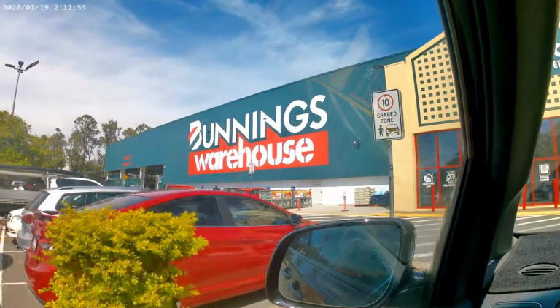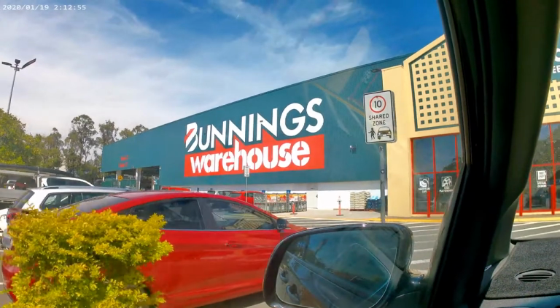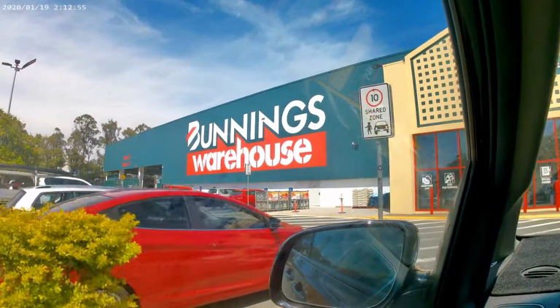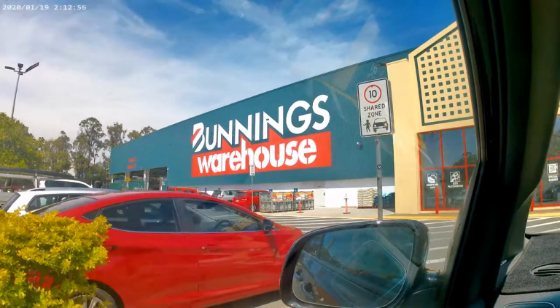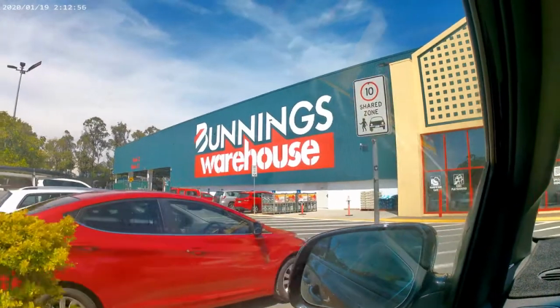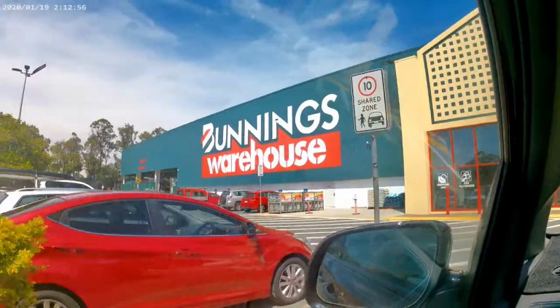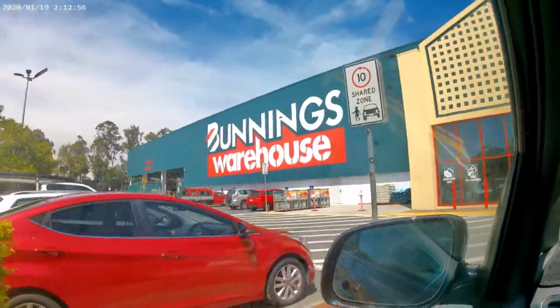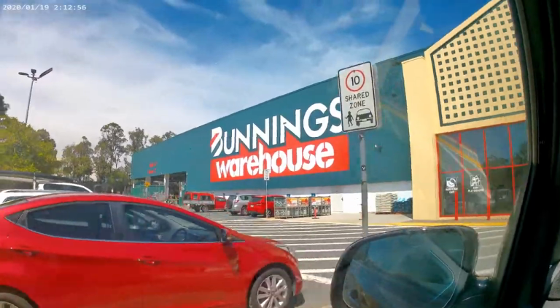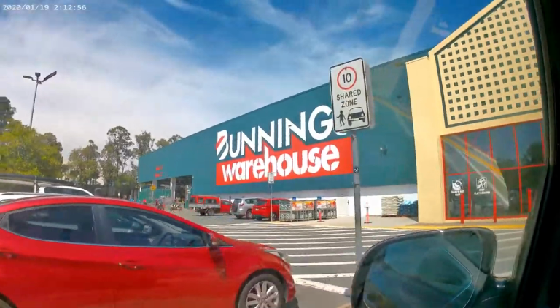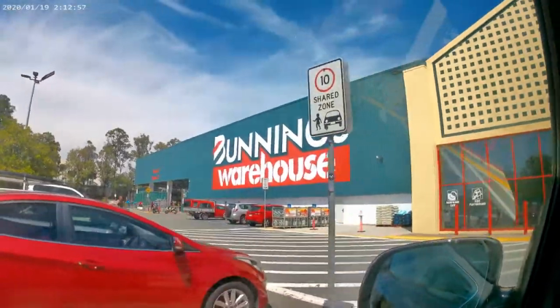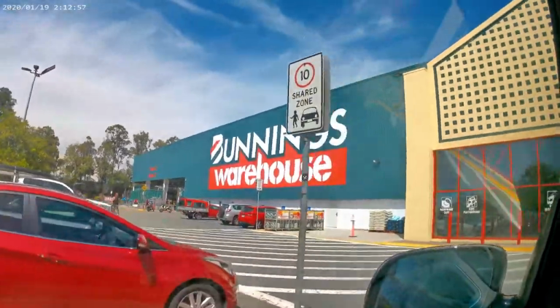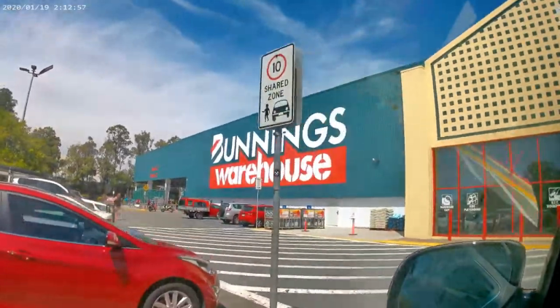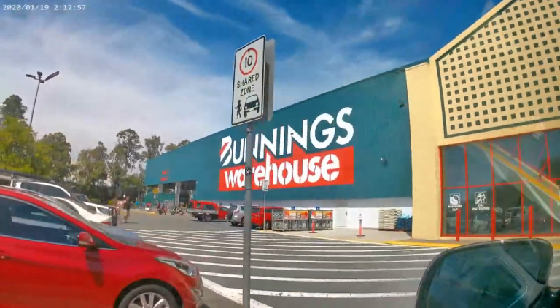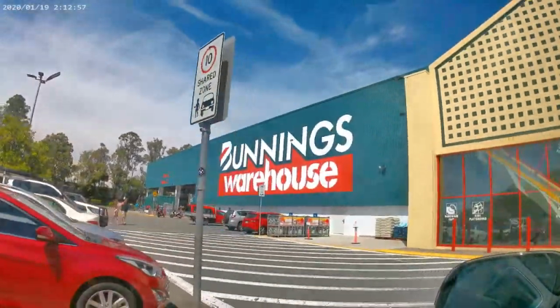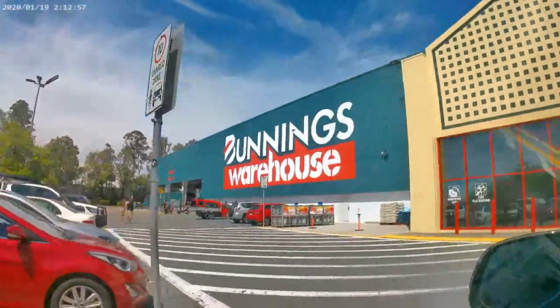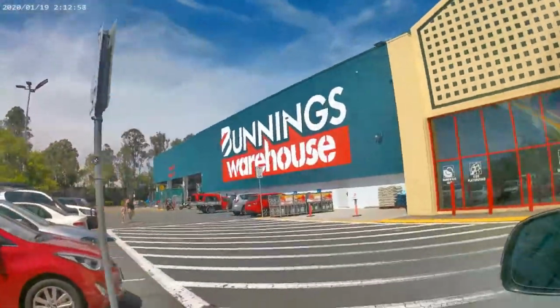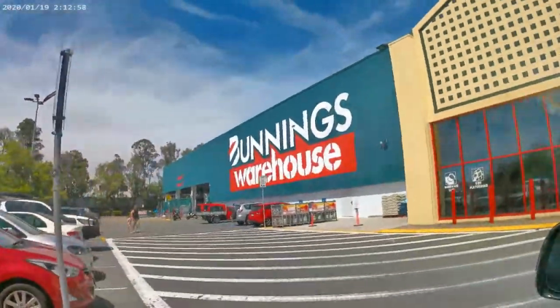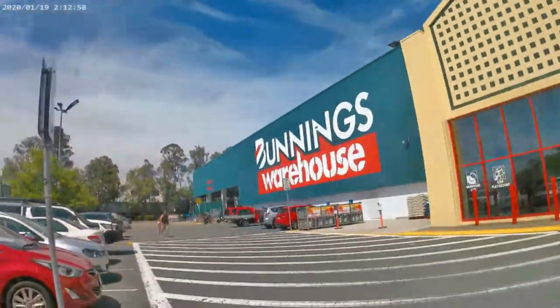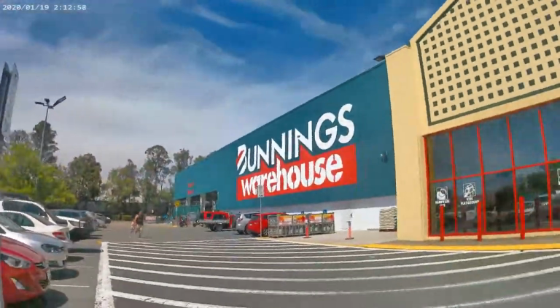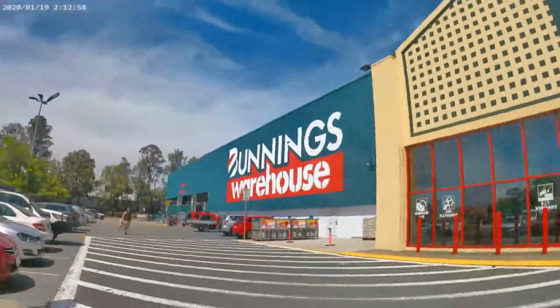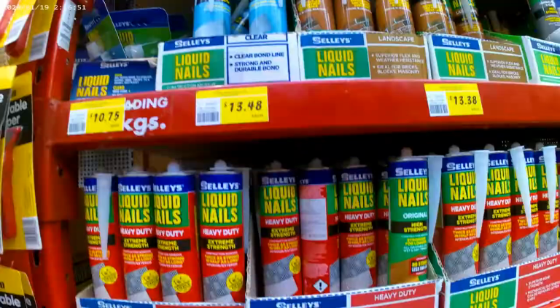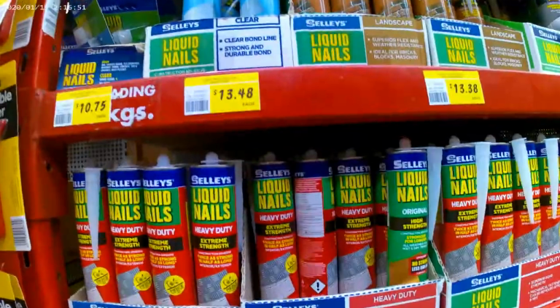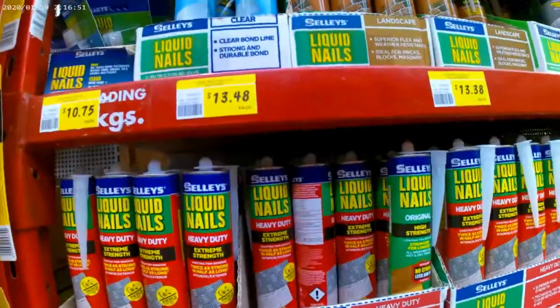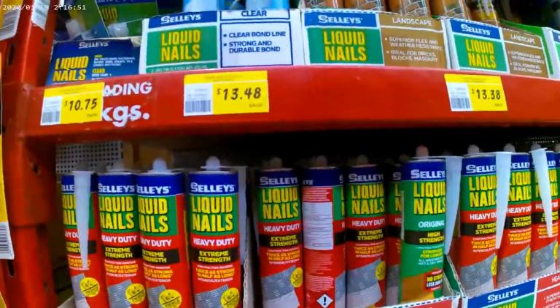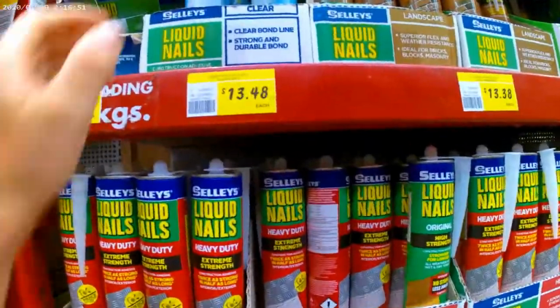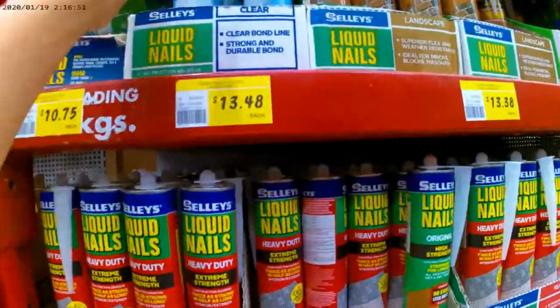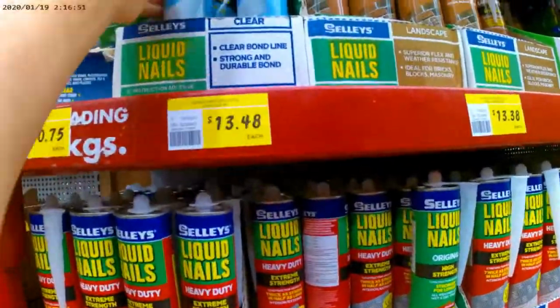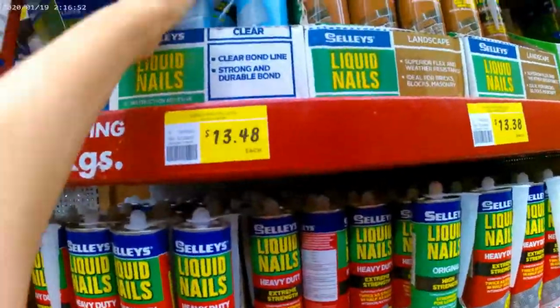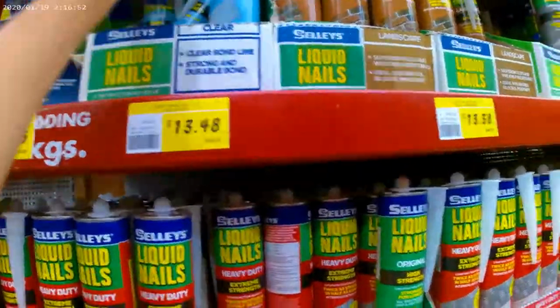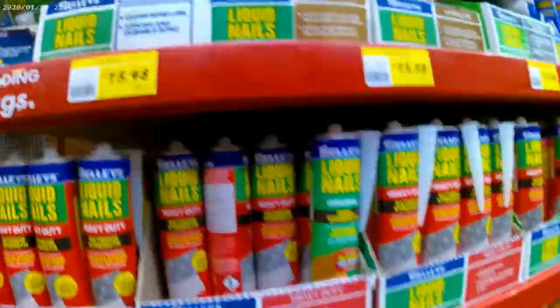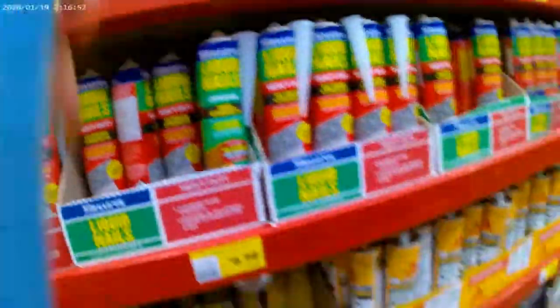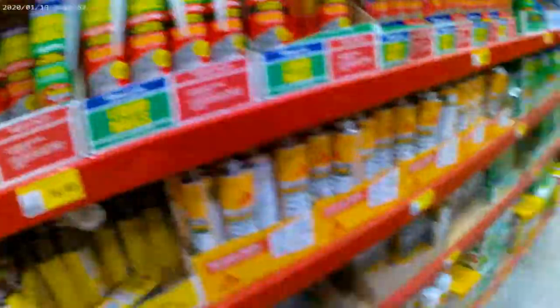So obviously to make this you need supplies, so I went to Bunnings to go and grab a few things I would need.